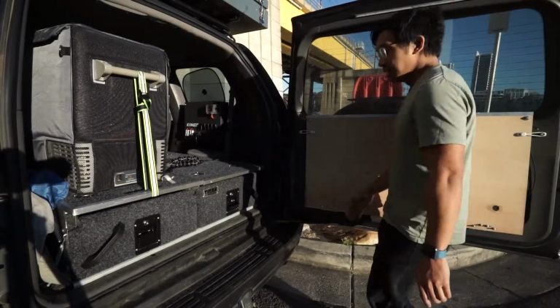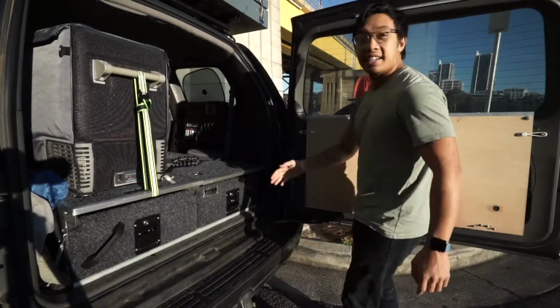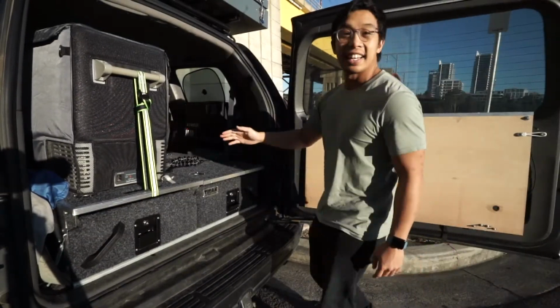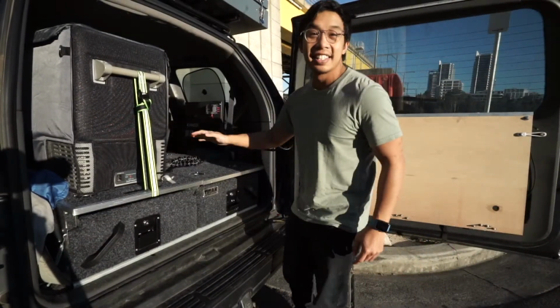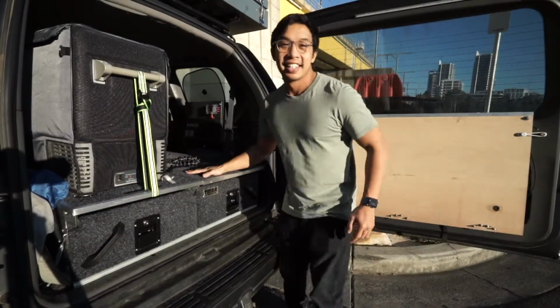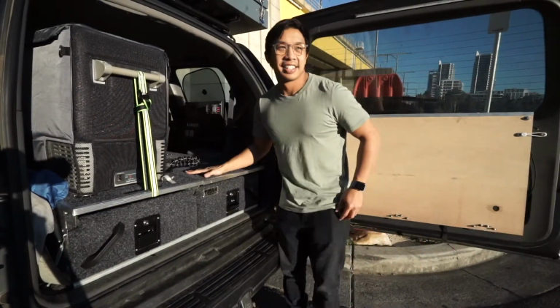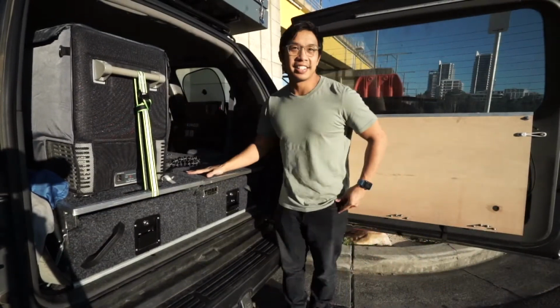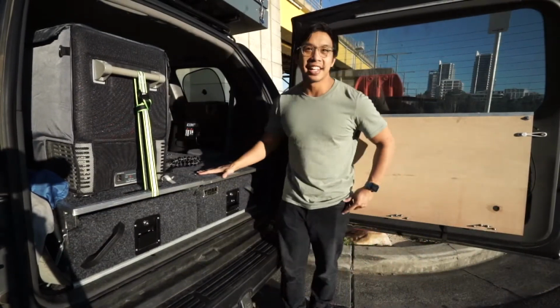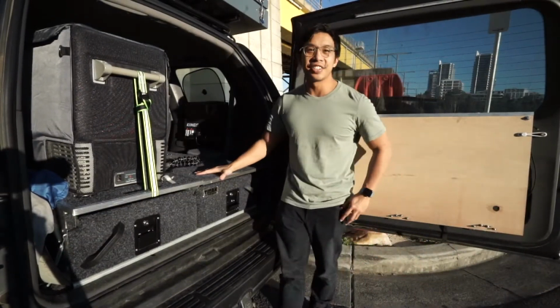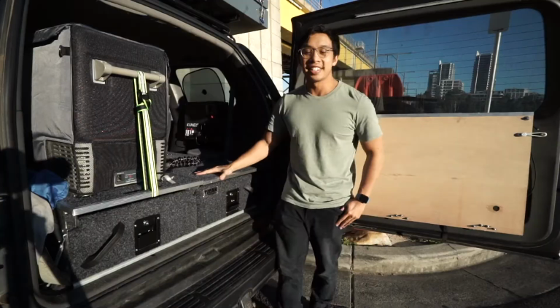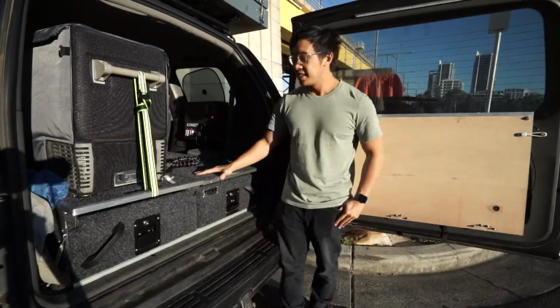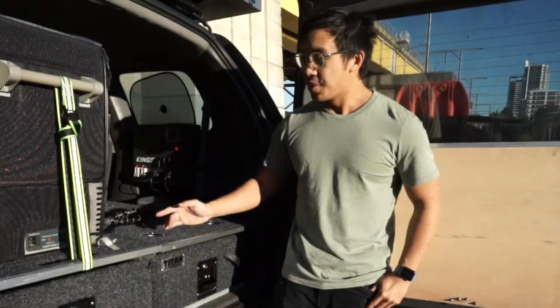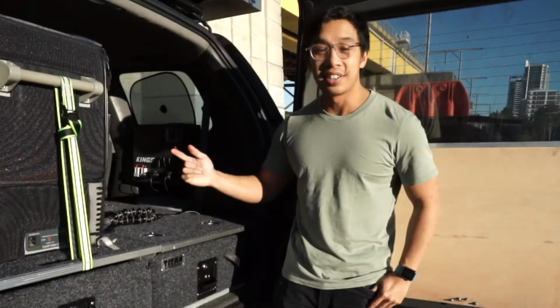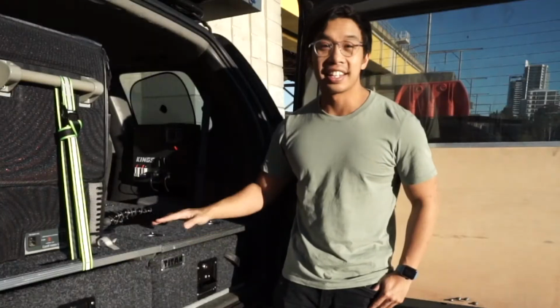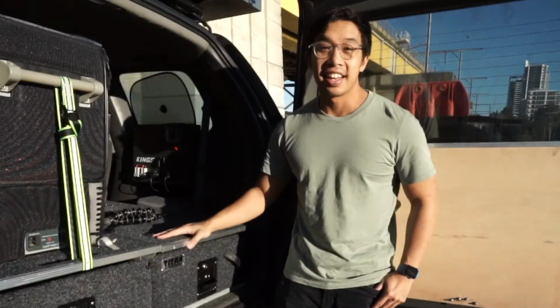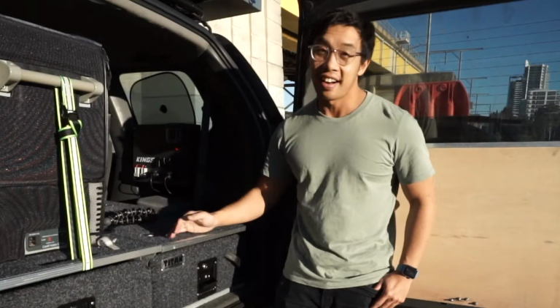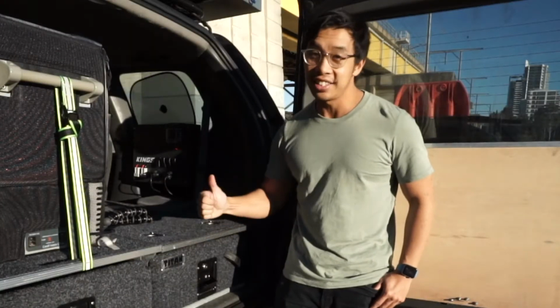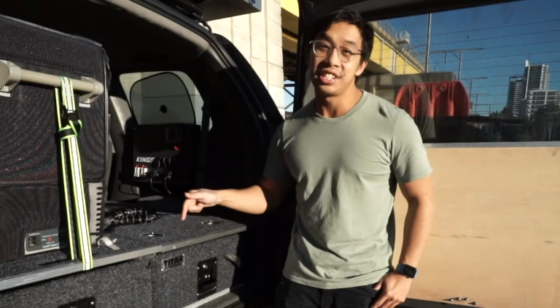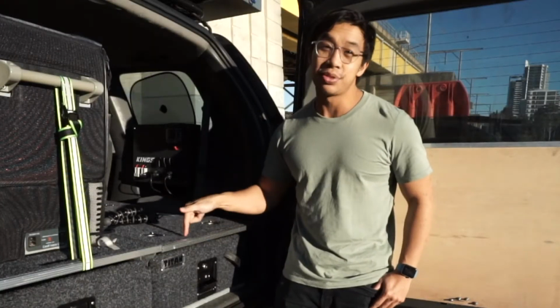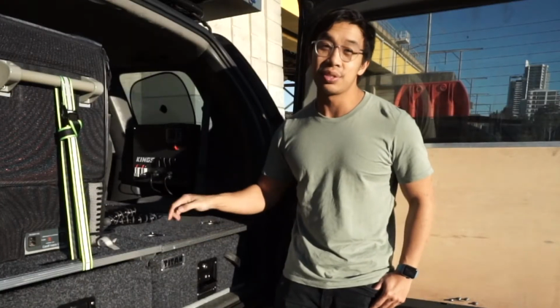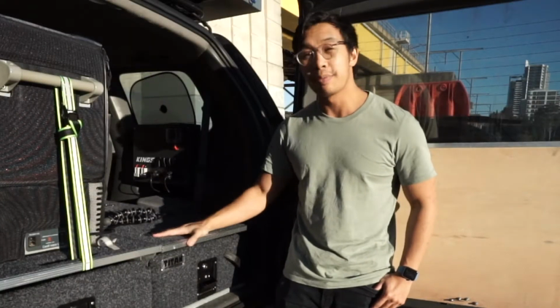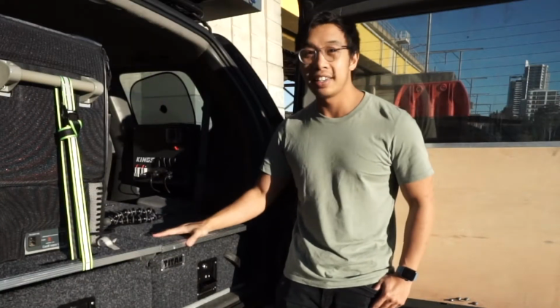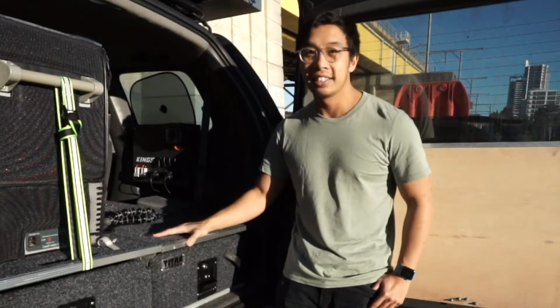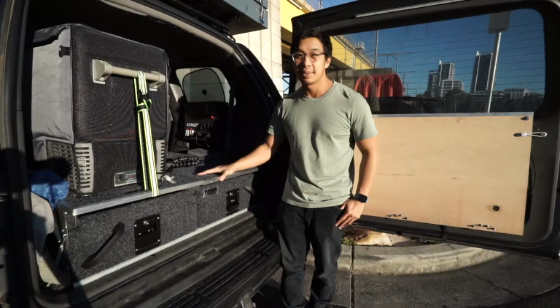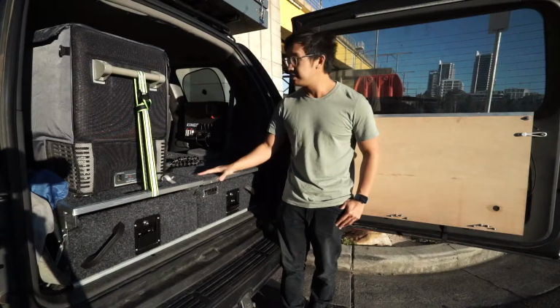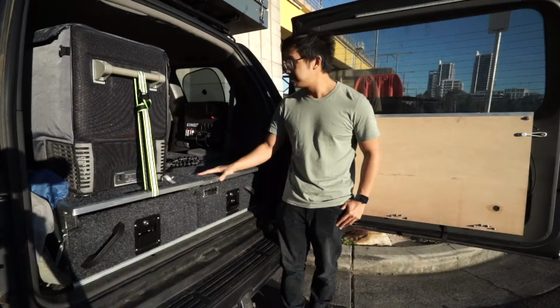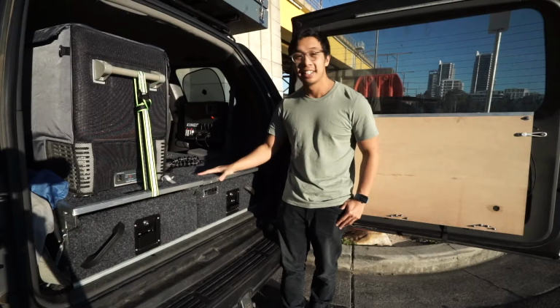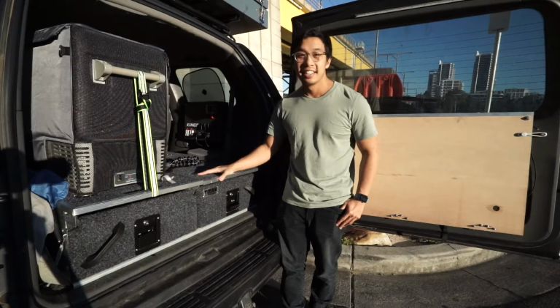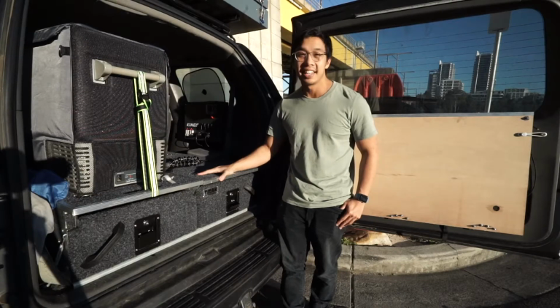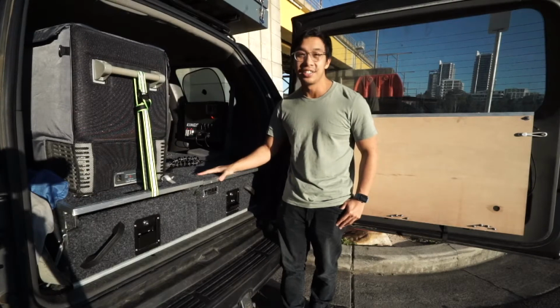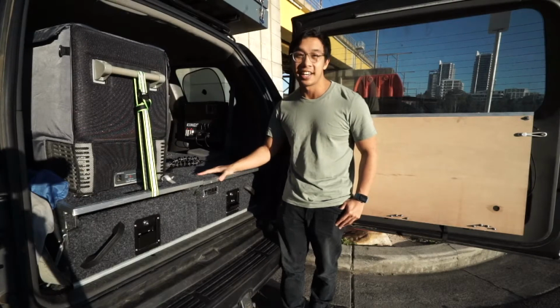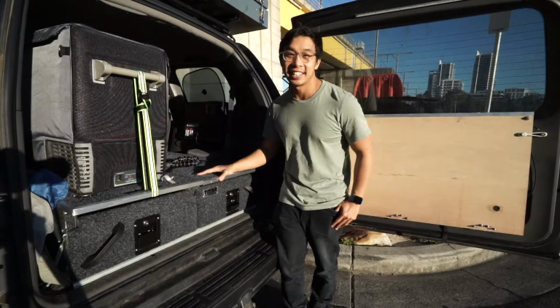Hey guys, so these Titan drawers — what do you reckon, are these cheap drawers worth buying? Stay tuned to find out.